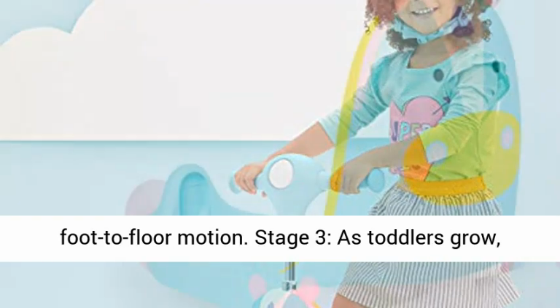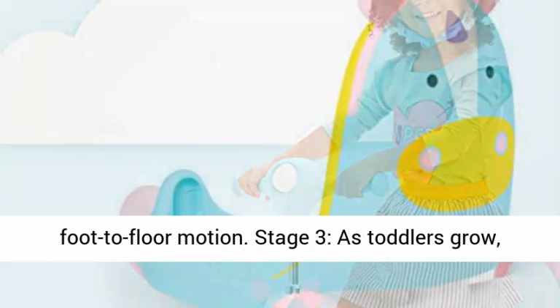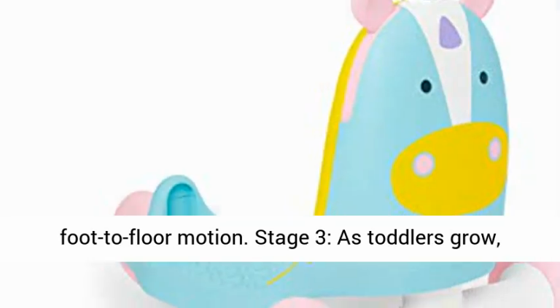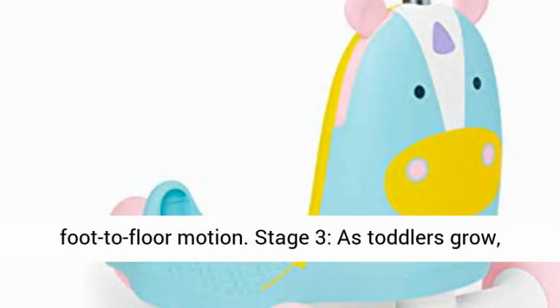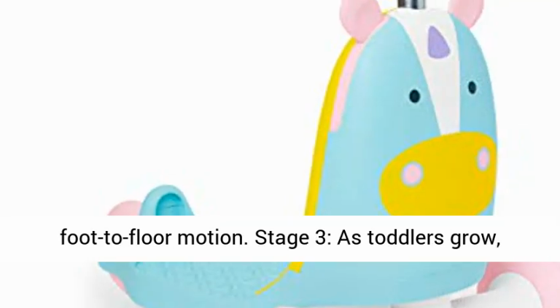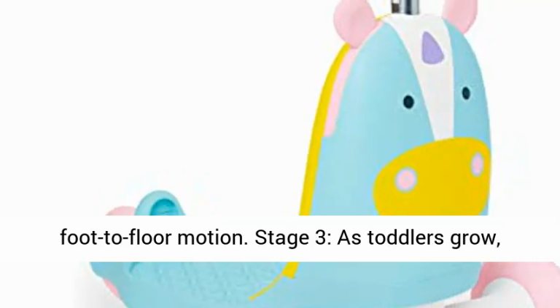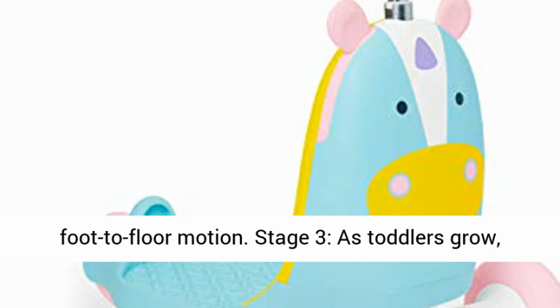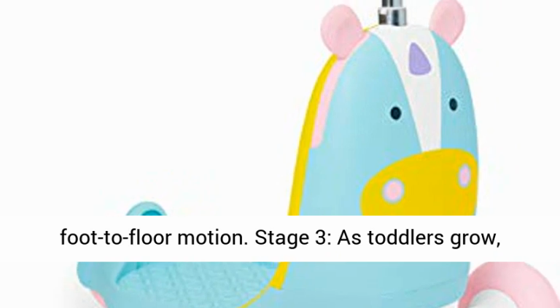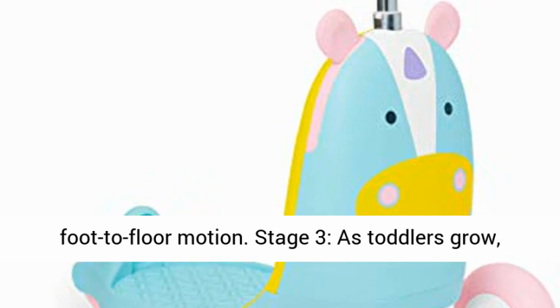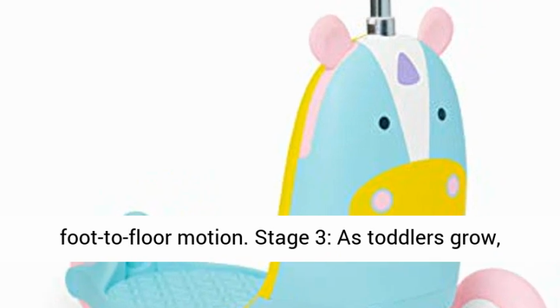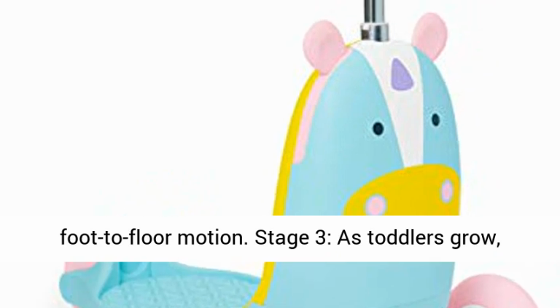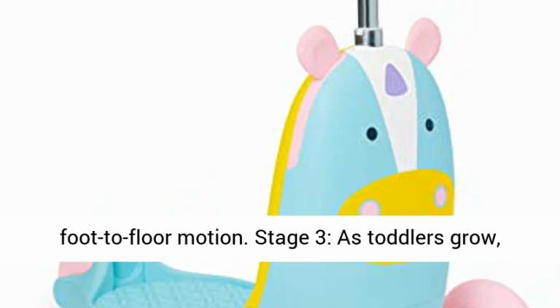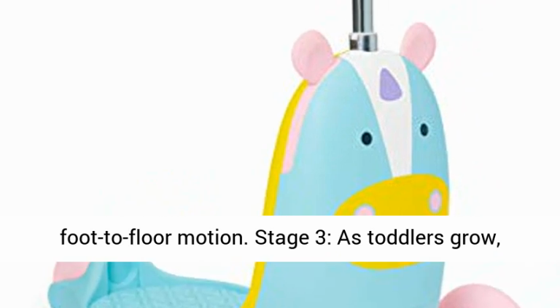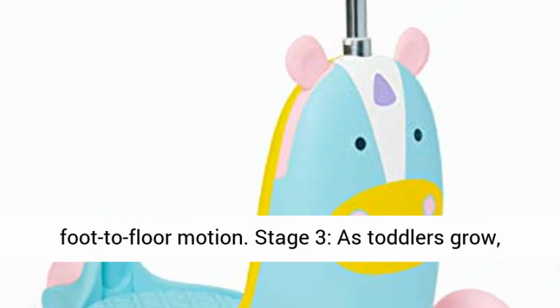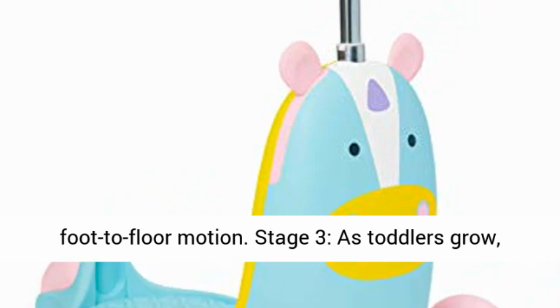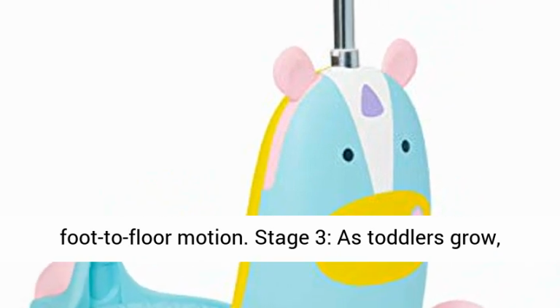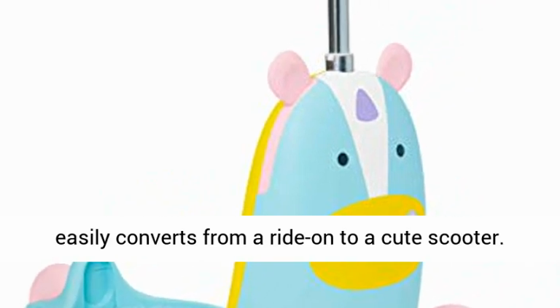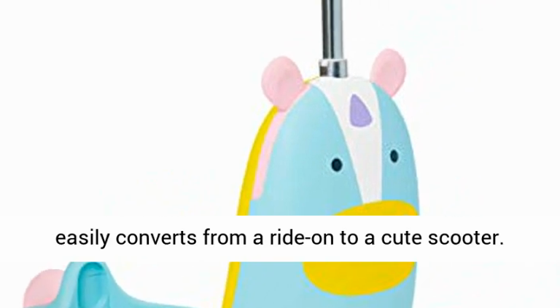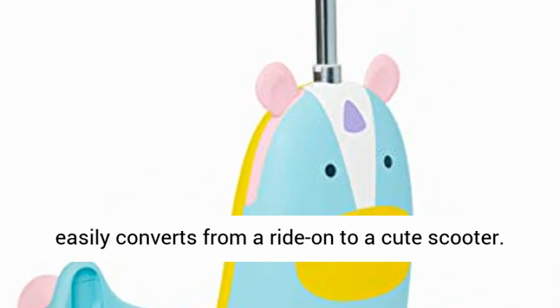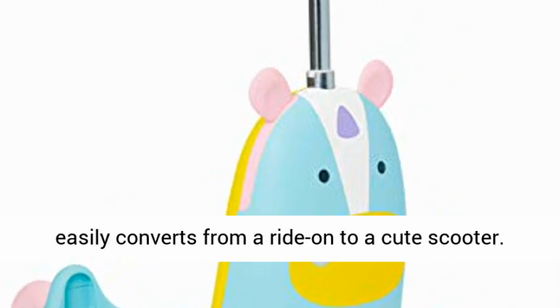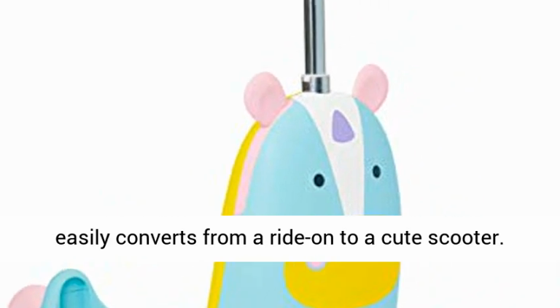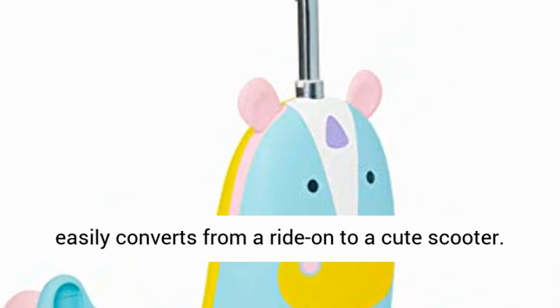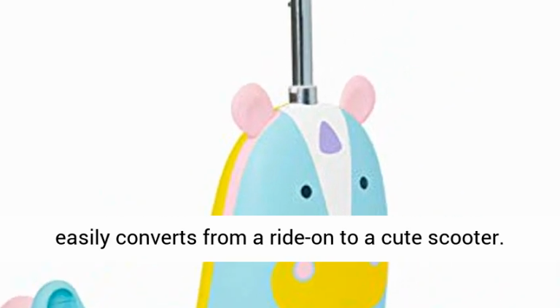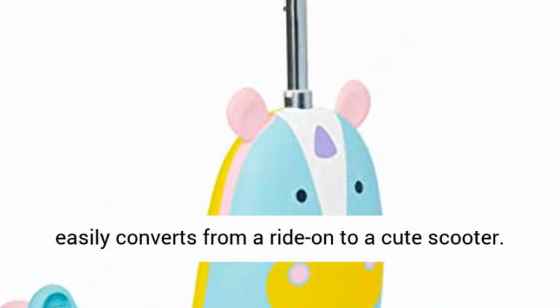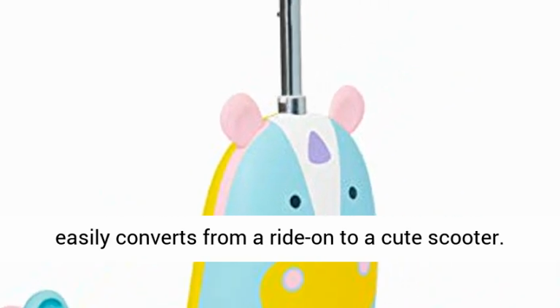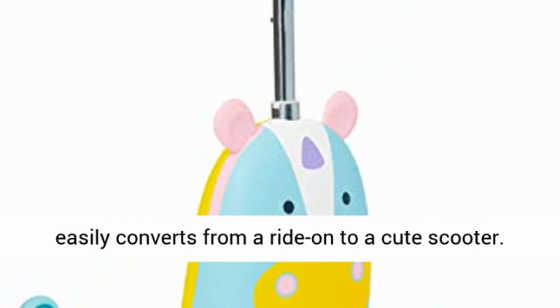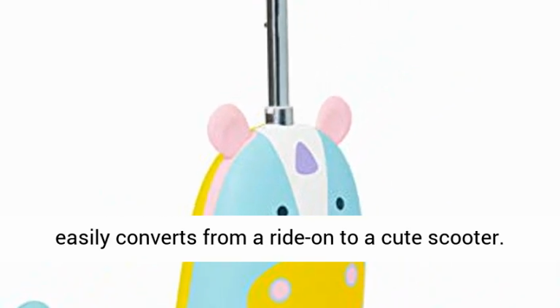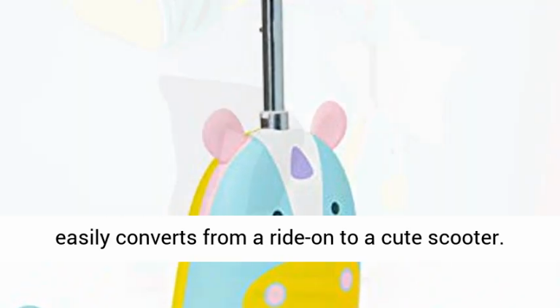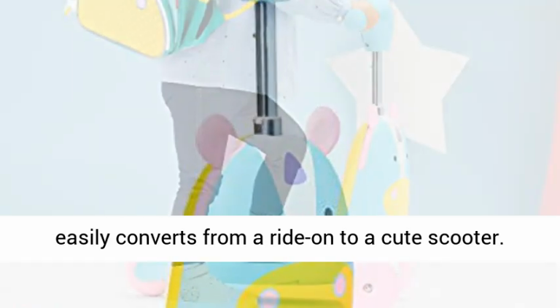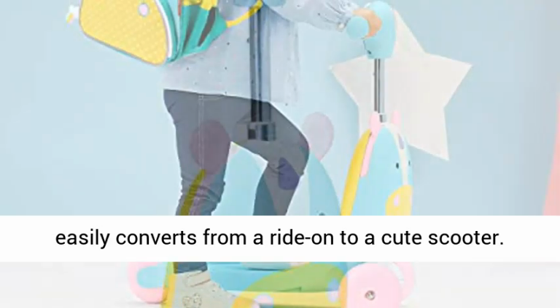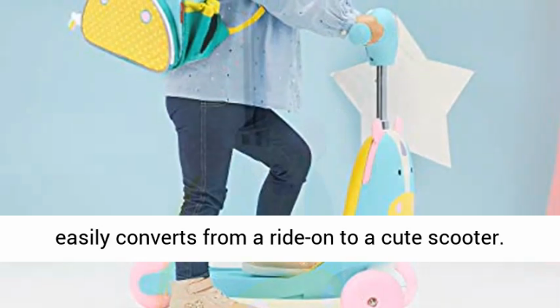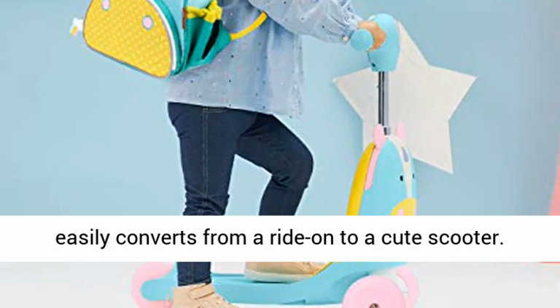Stage 3: As toddlers grow, the toy easily converts from a ride-on to a cute scooter.